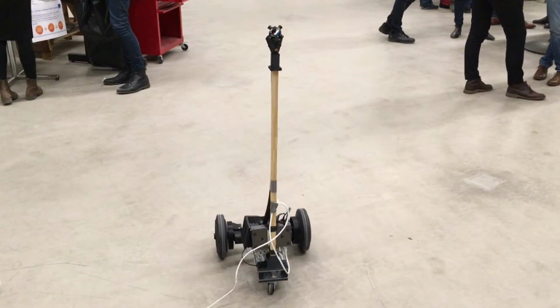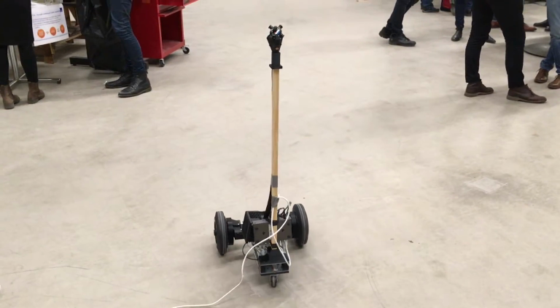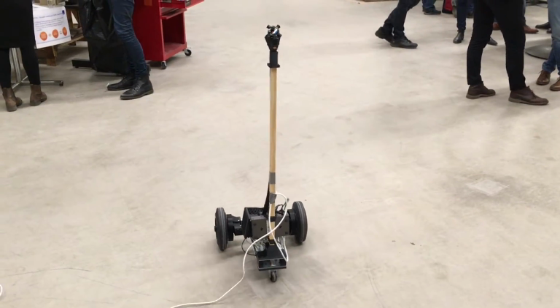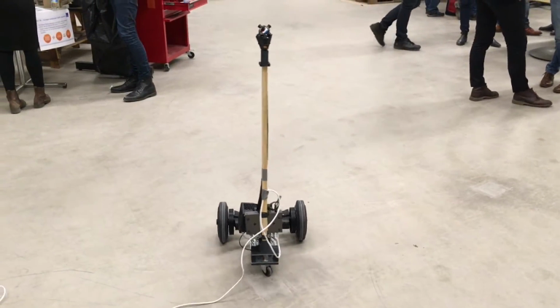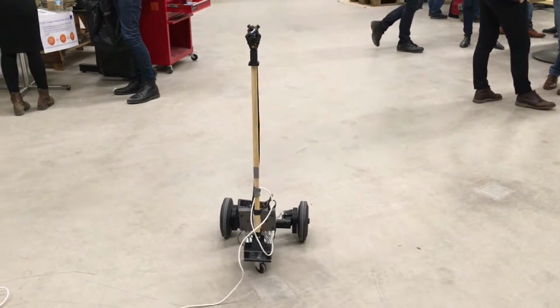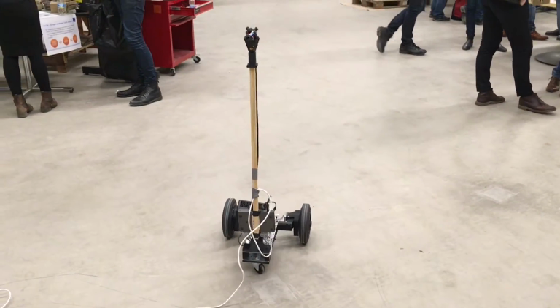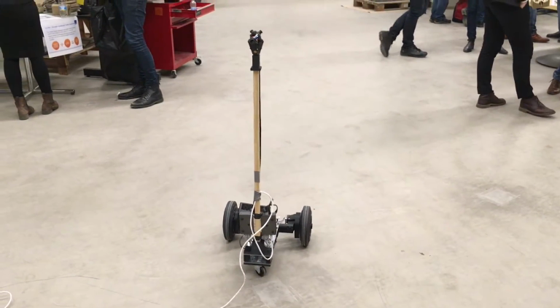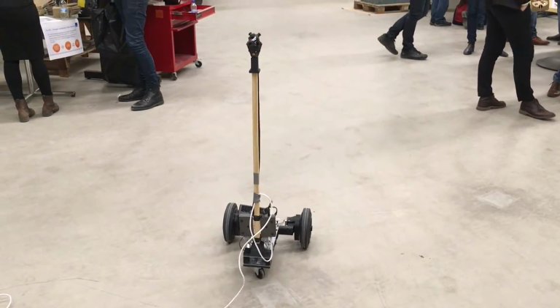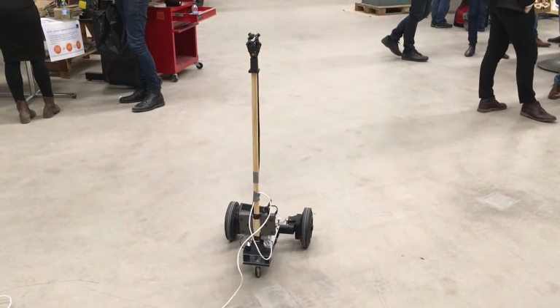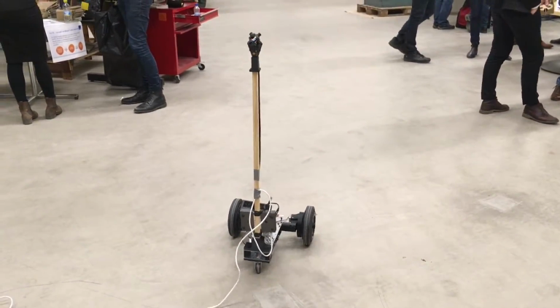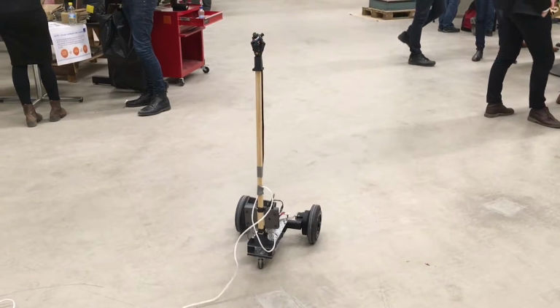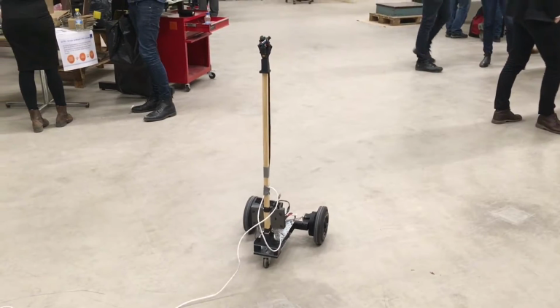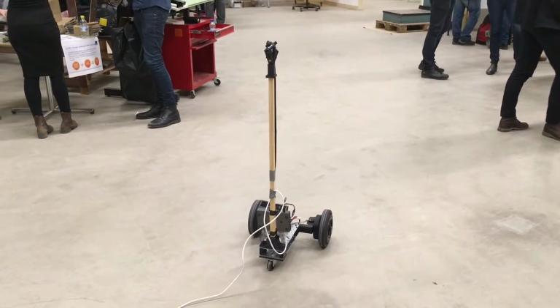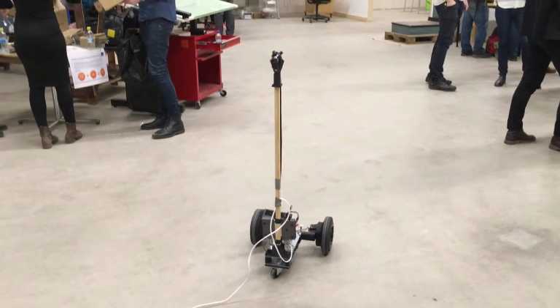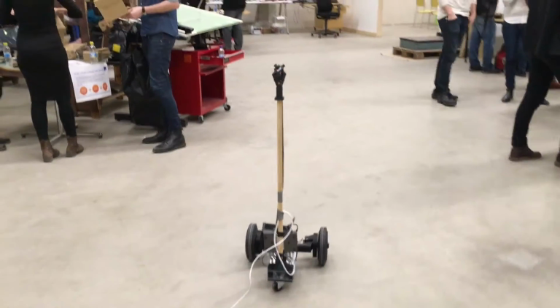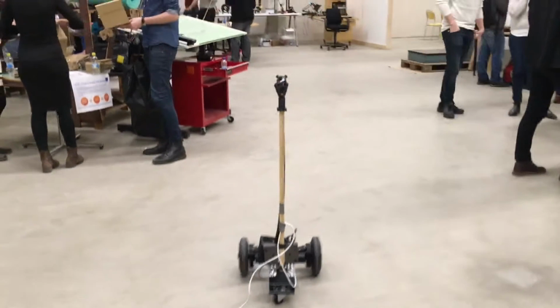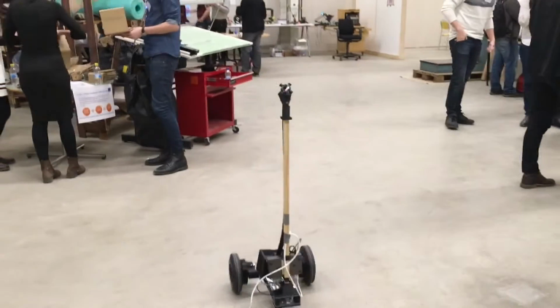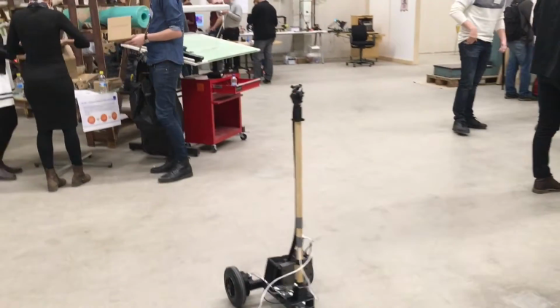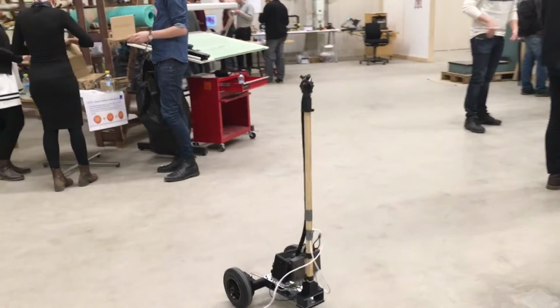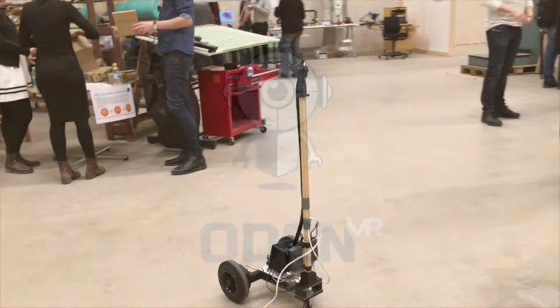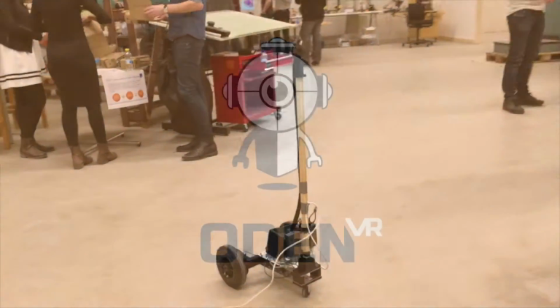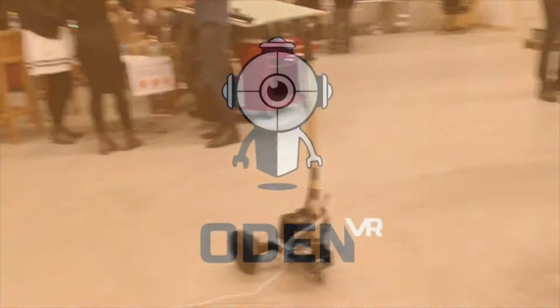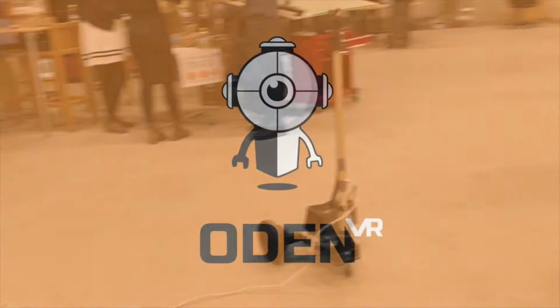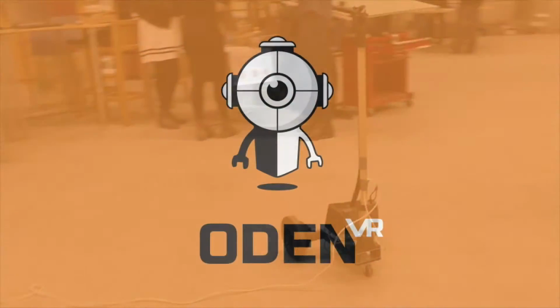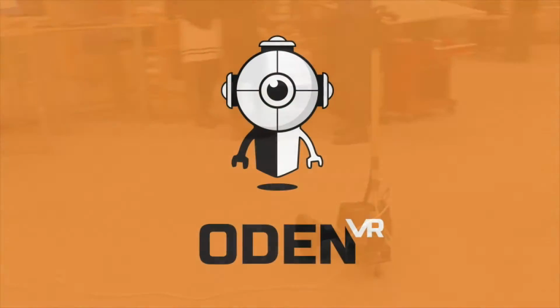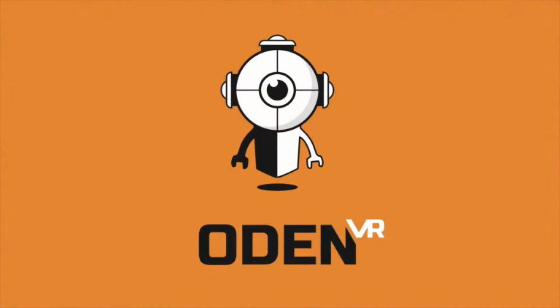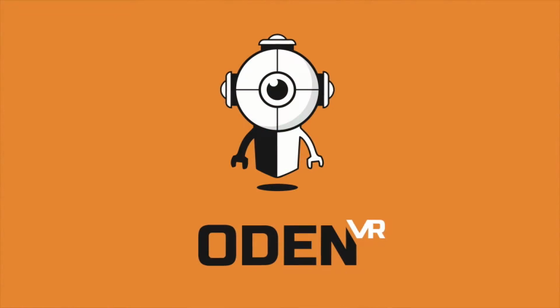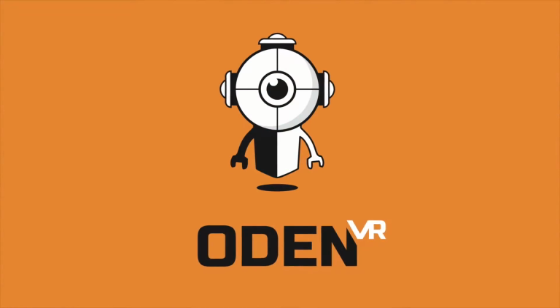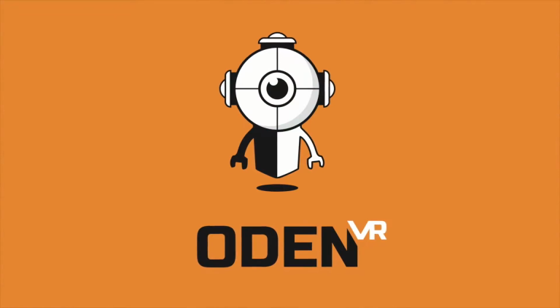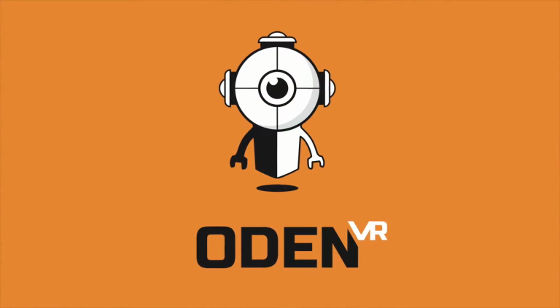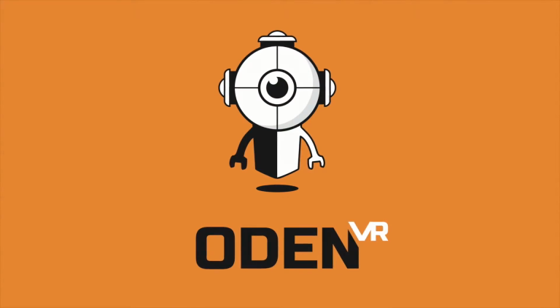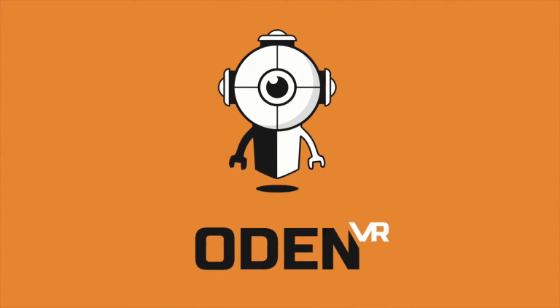We are very excited about the possibilities with live VR telepresence.